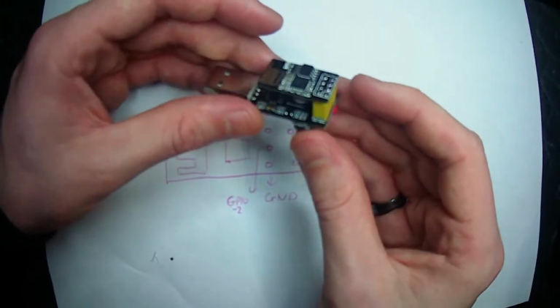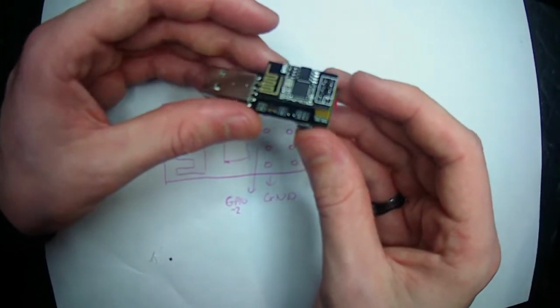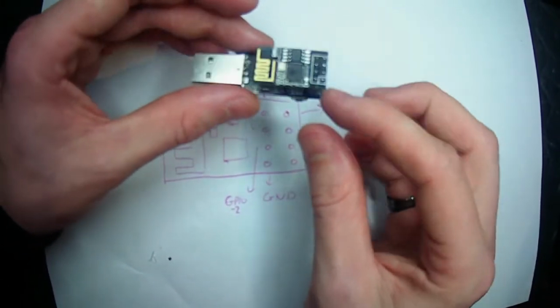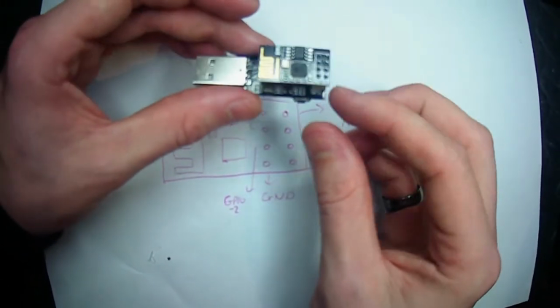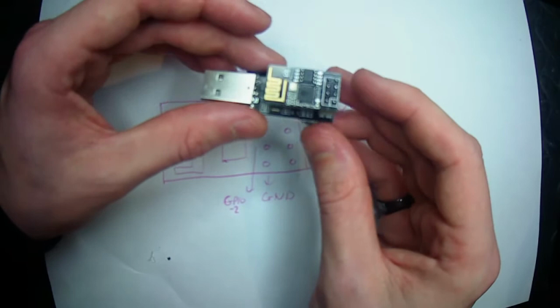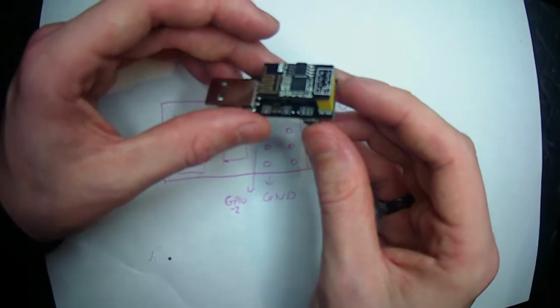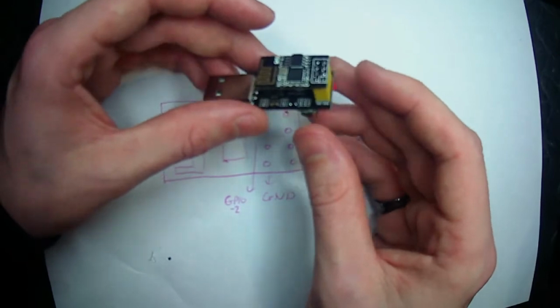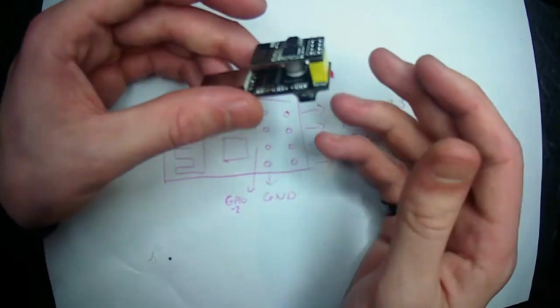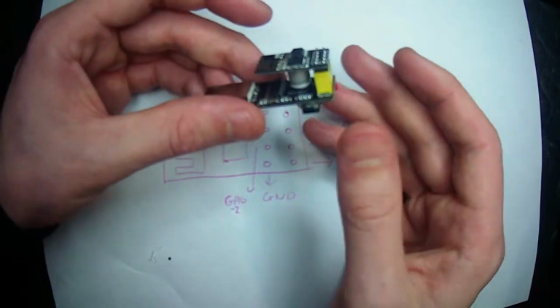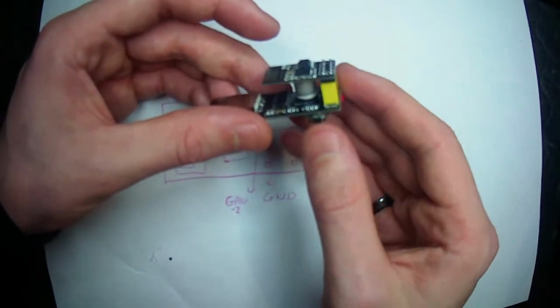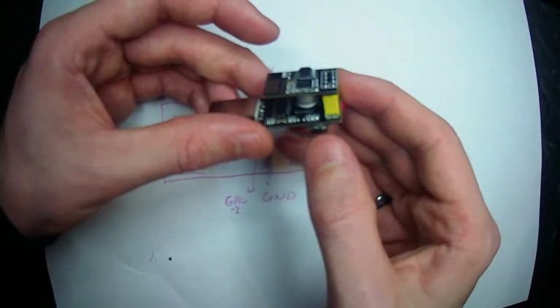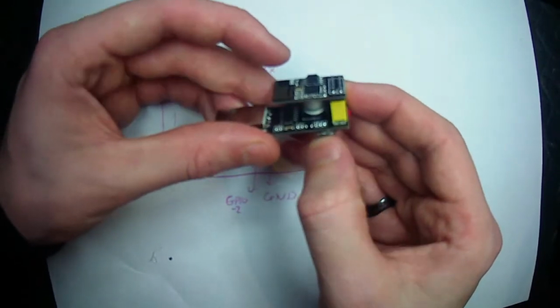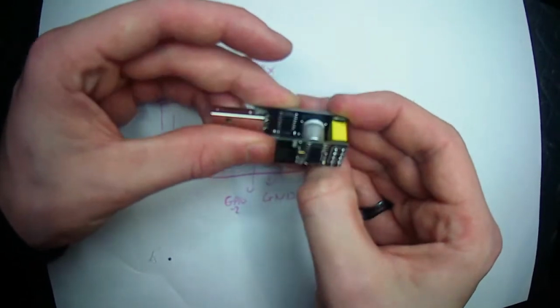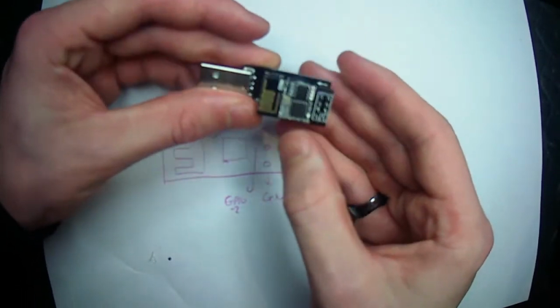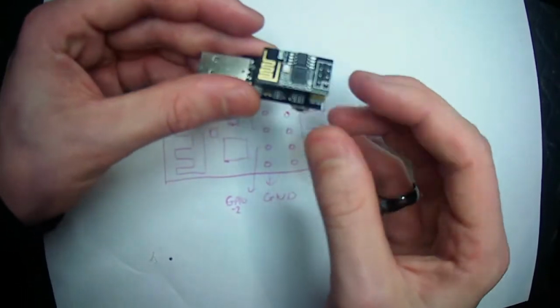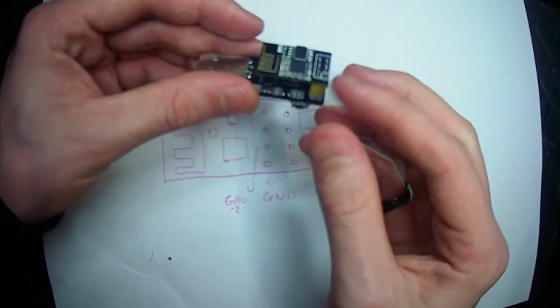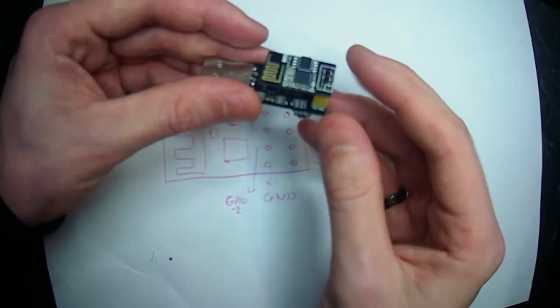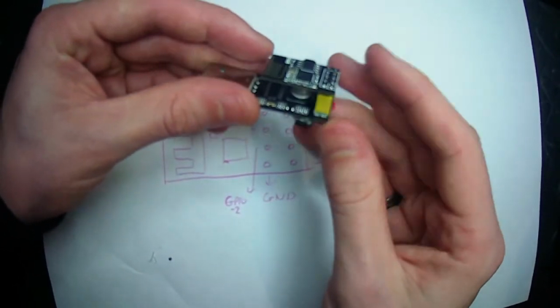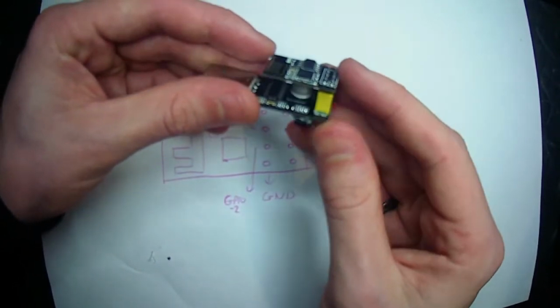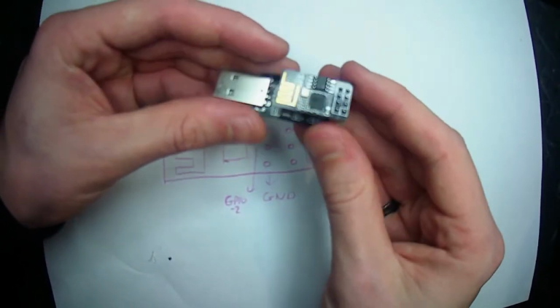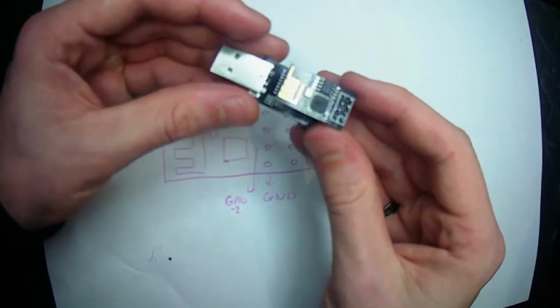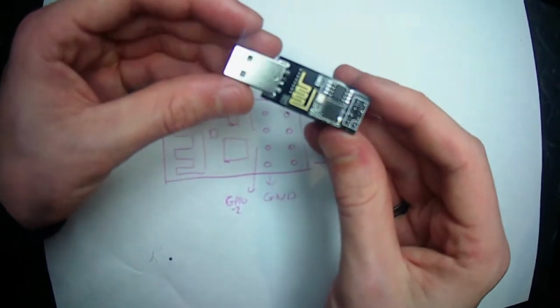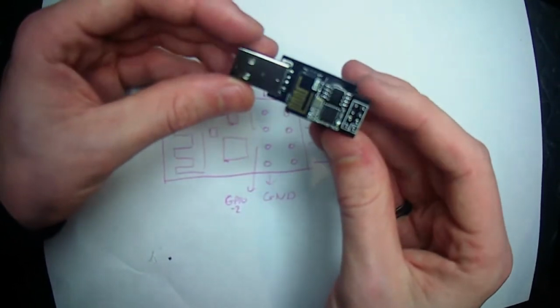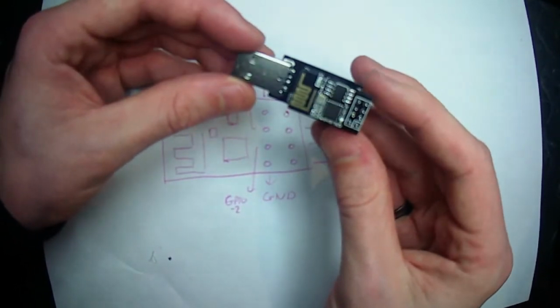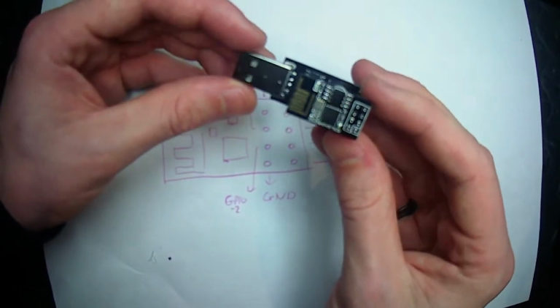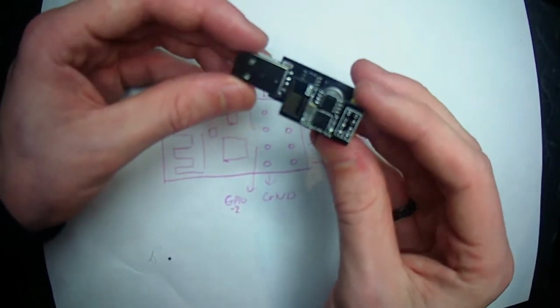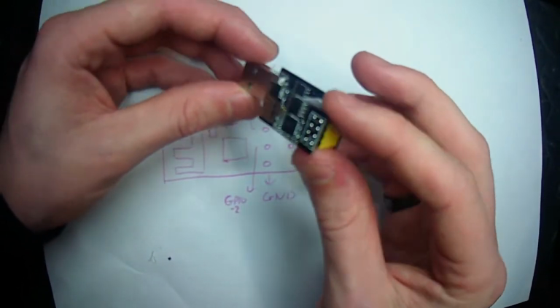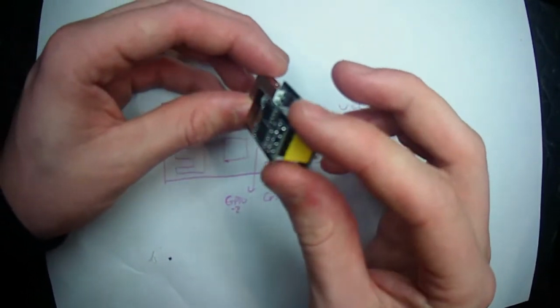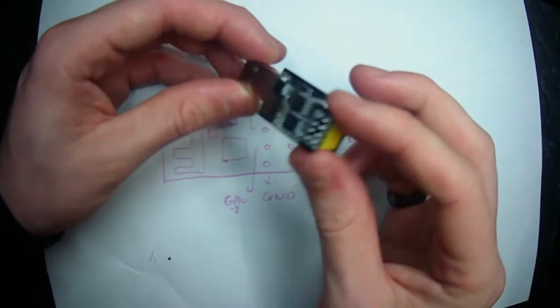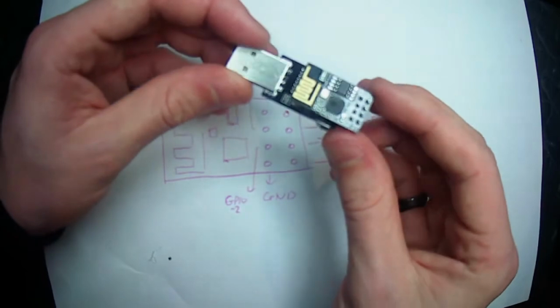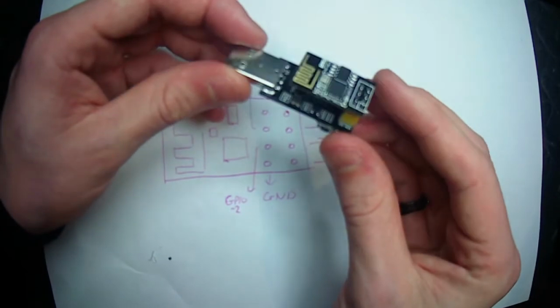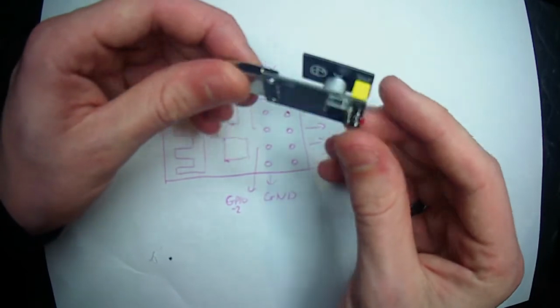If you don't want it in programming mode, just don't press the button as you plug it in. And that's it — it should work.